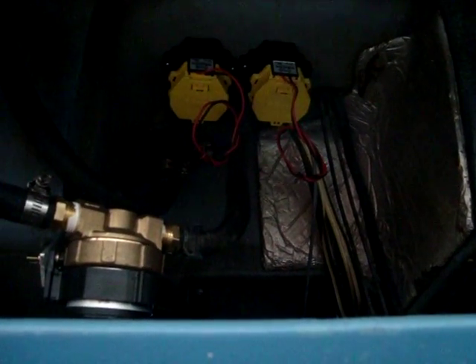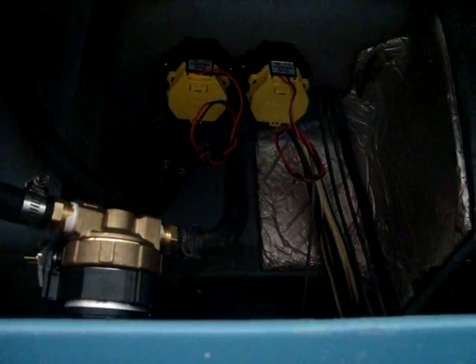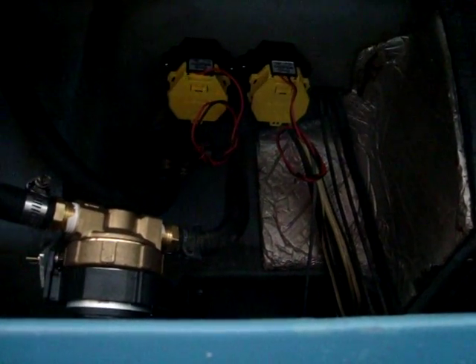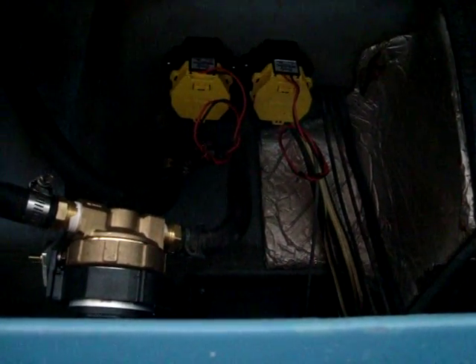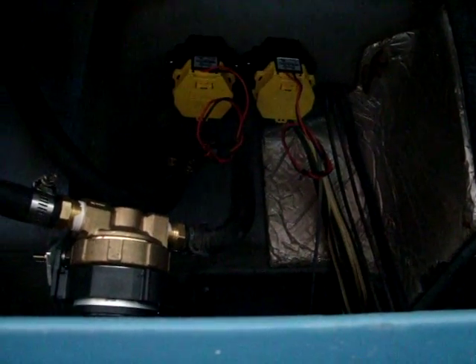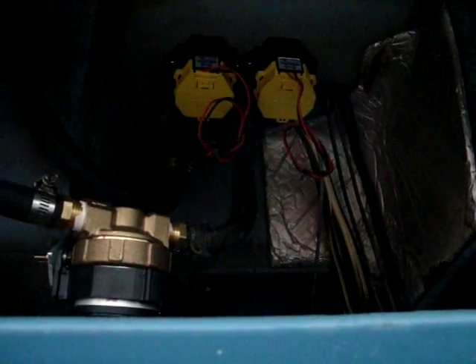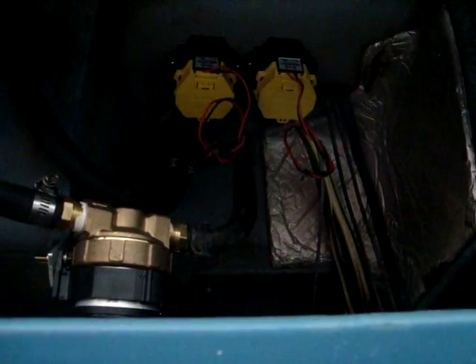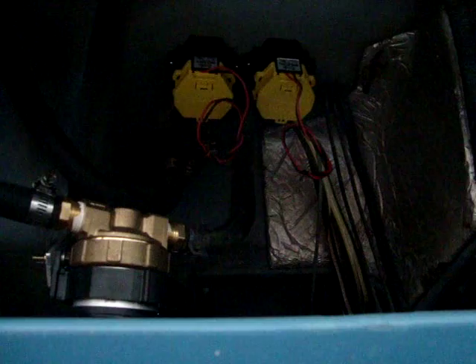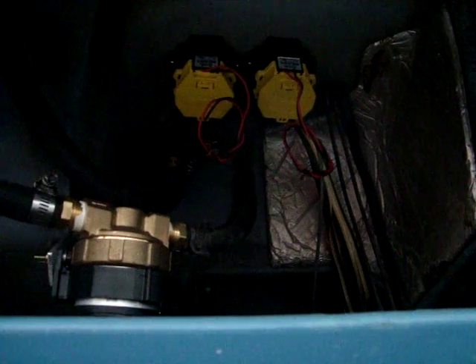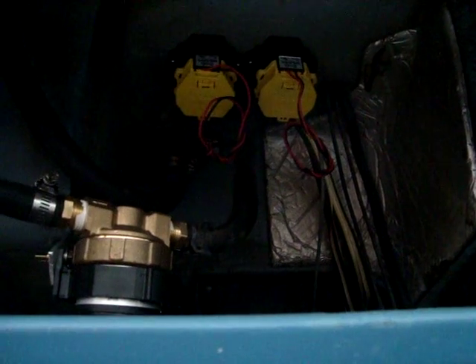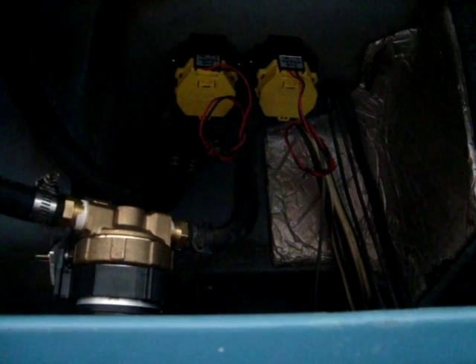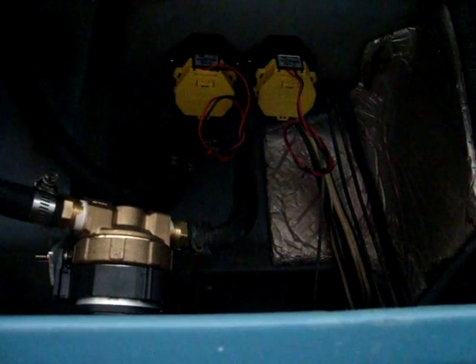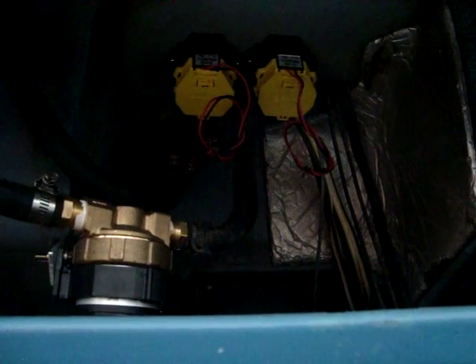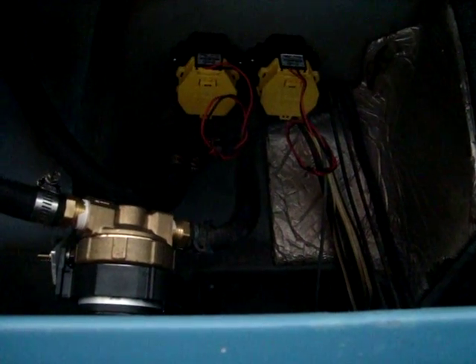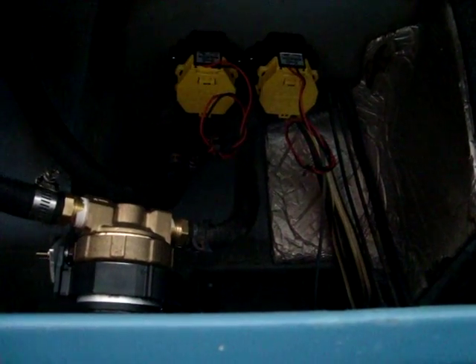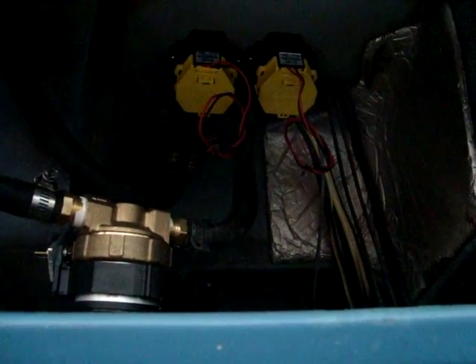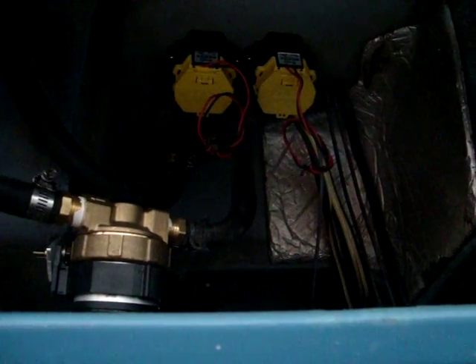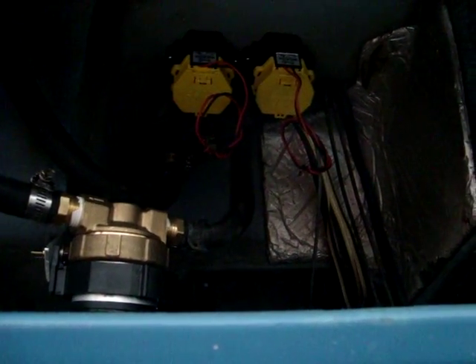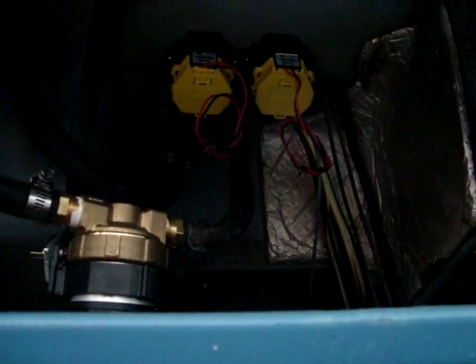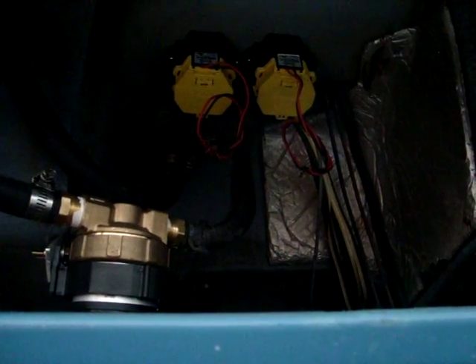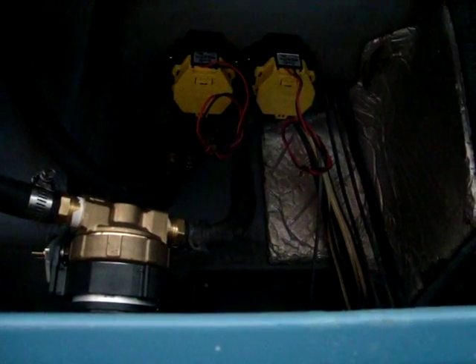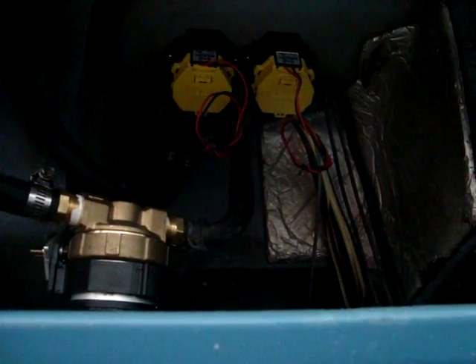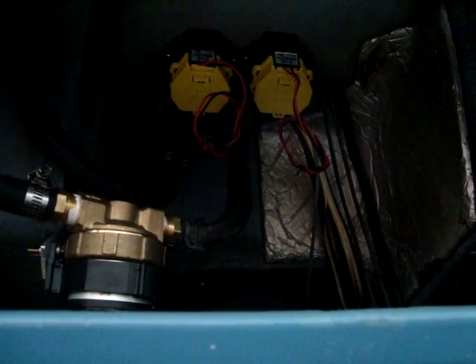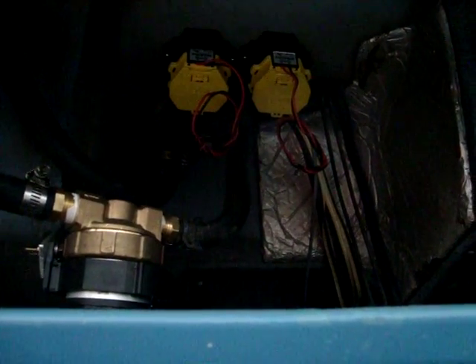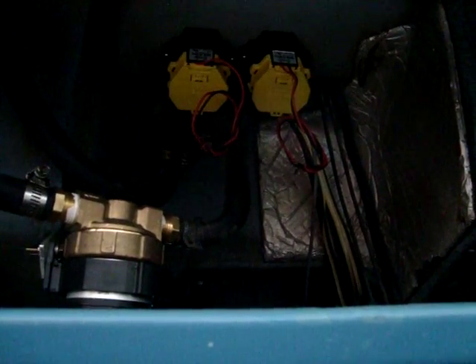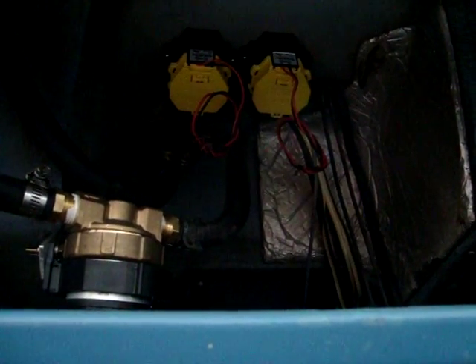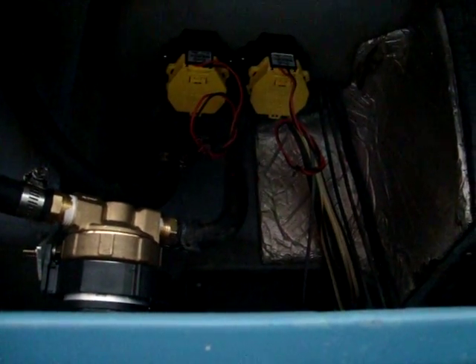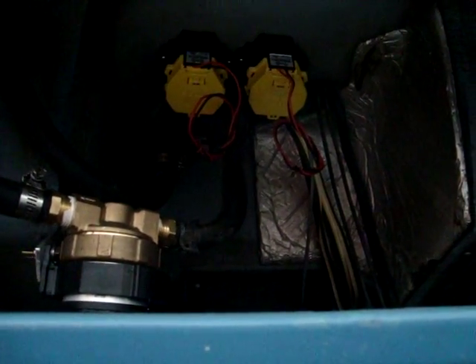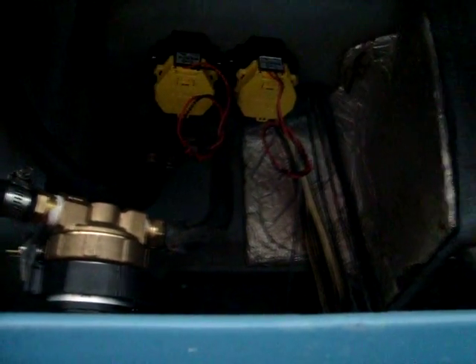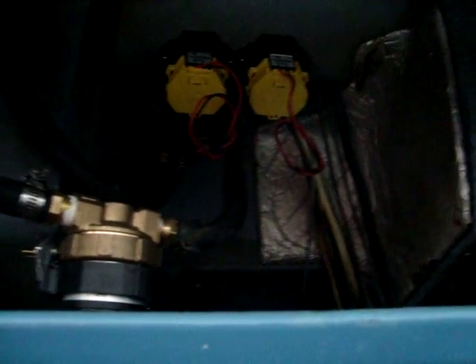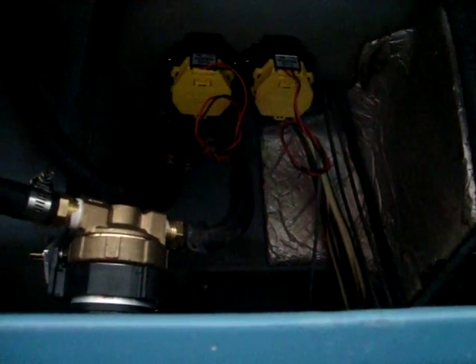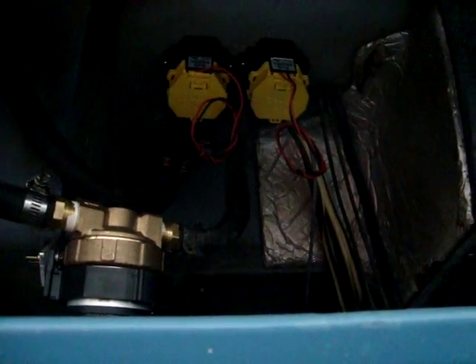There are the solenoids mounted. Now all that's left is to wire it up.